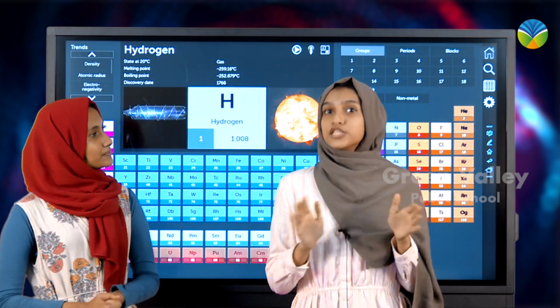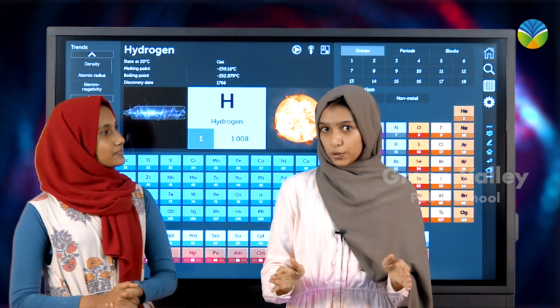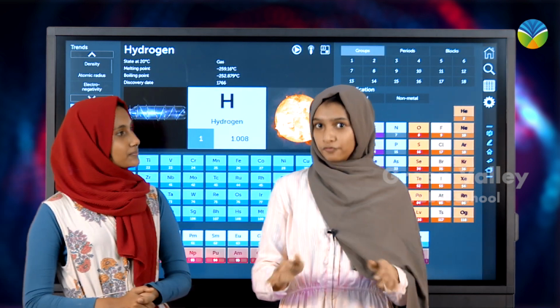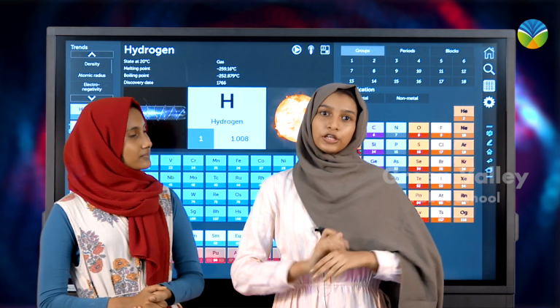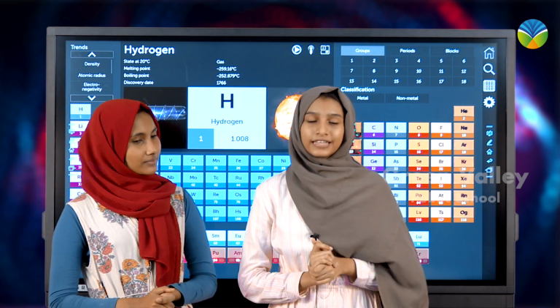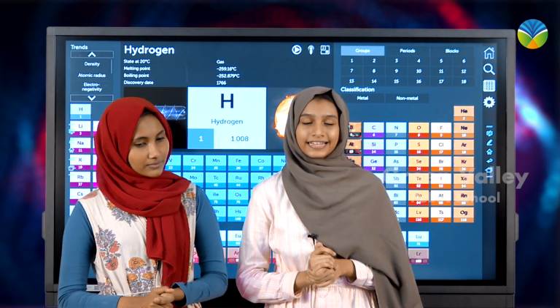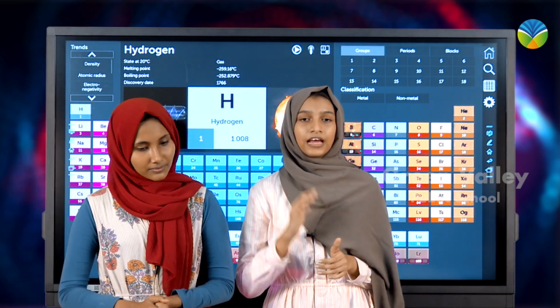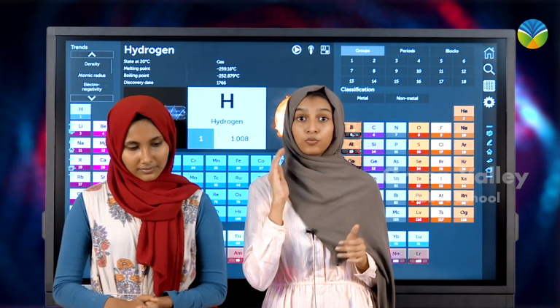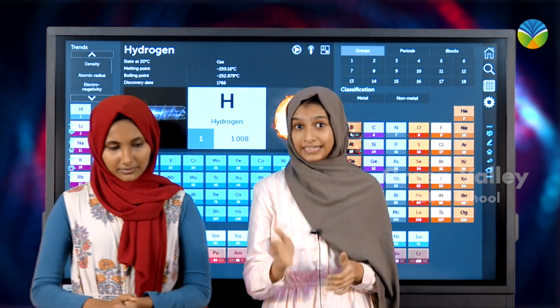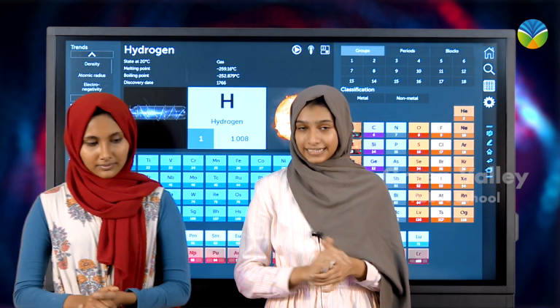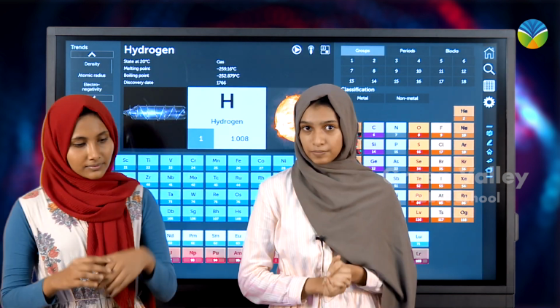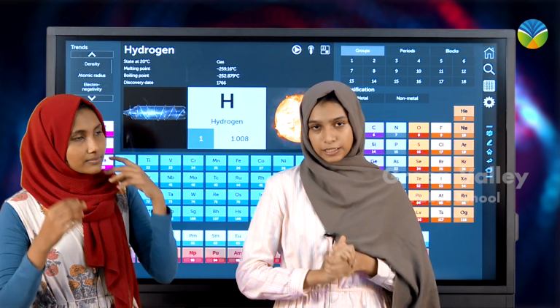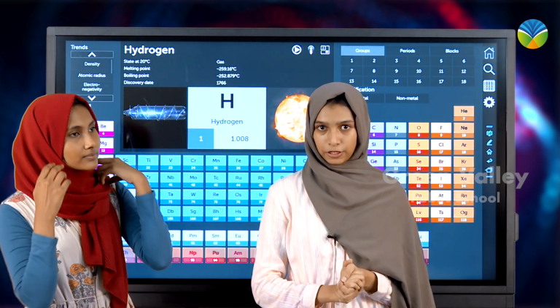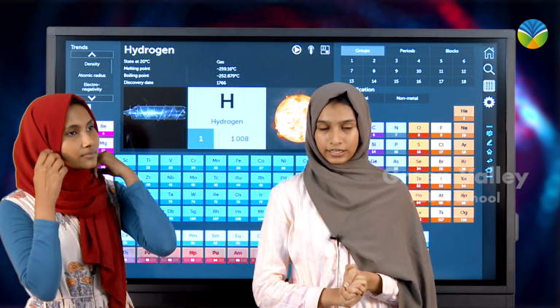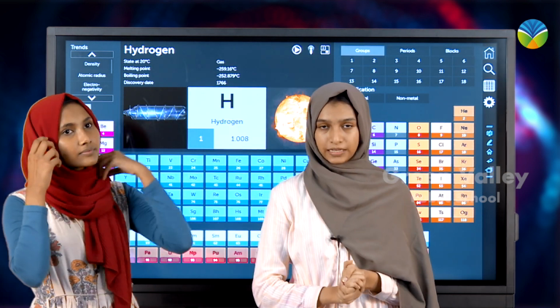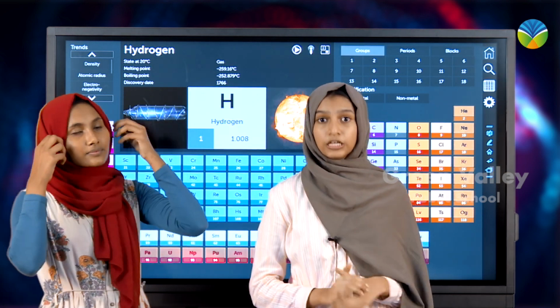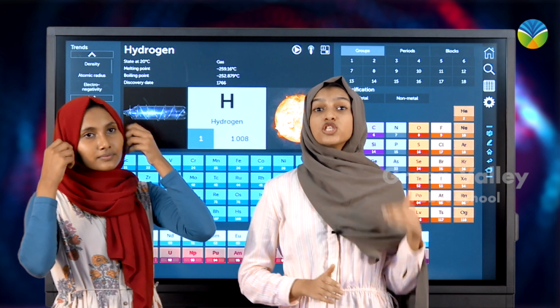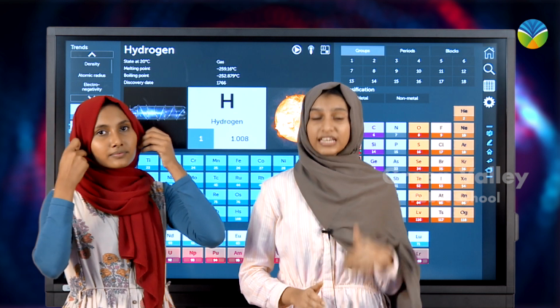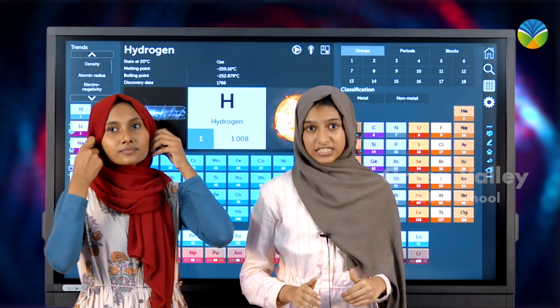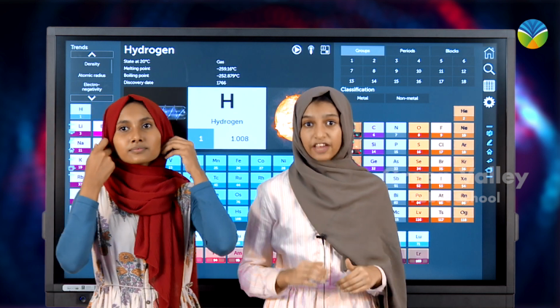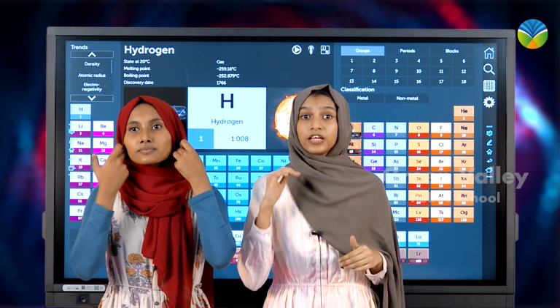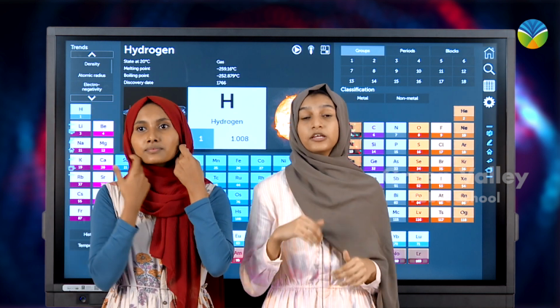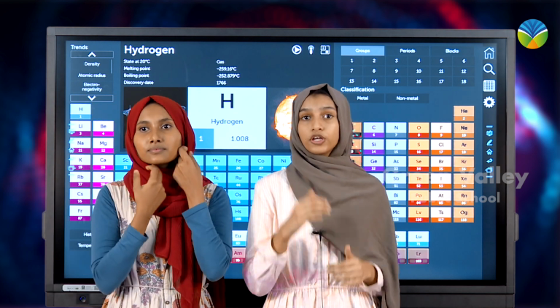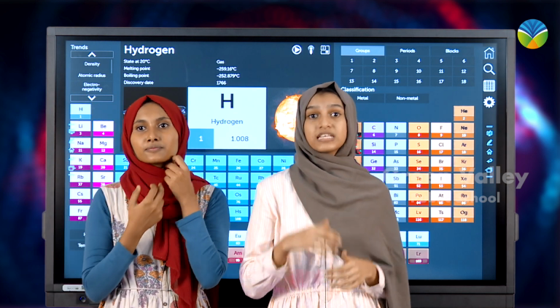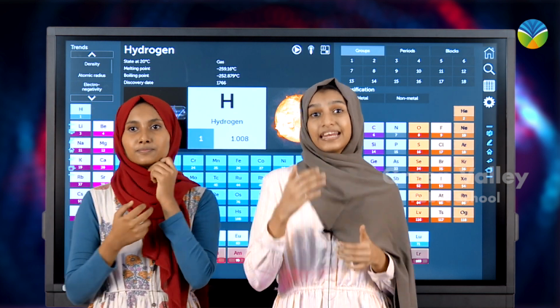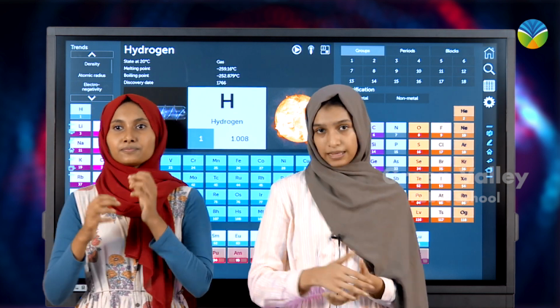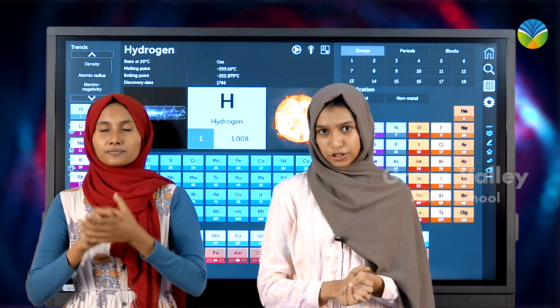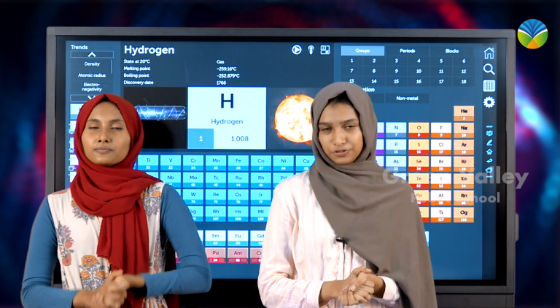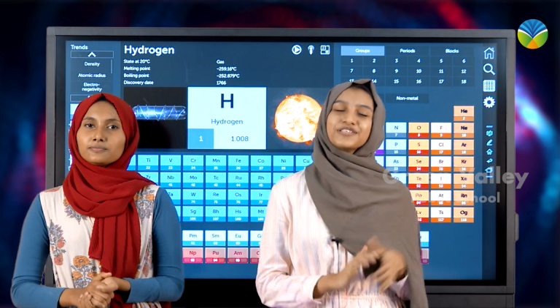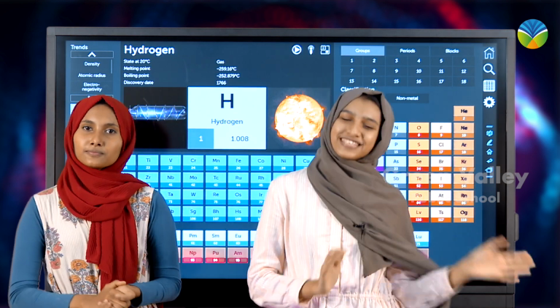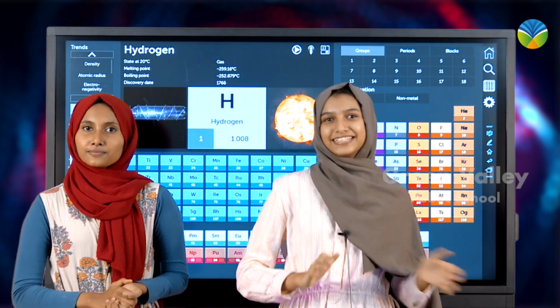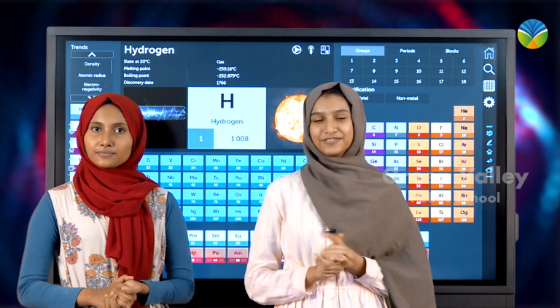We know that there are 118 elements in the periodic table, so each day we will be introducing an element to you. So stay tuned.